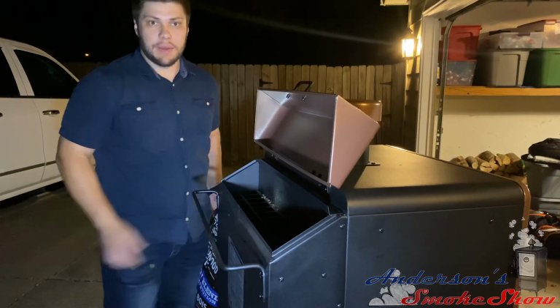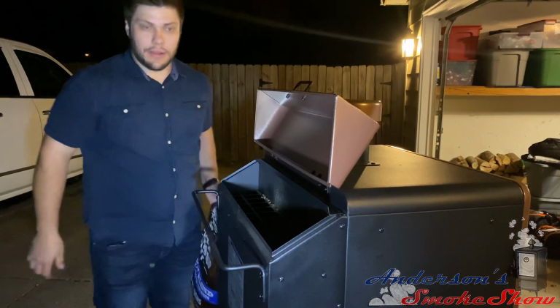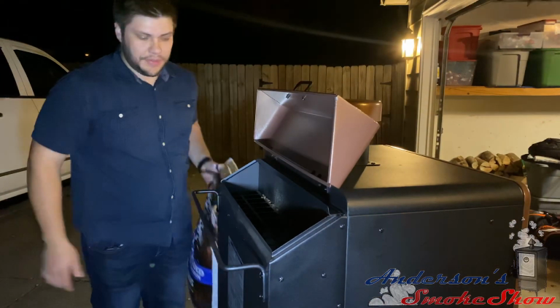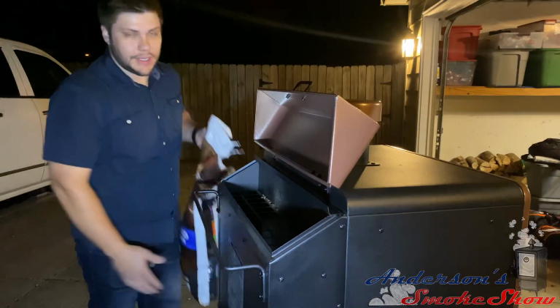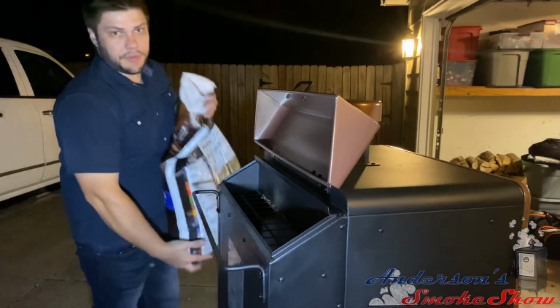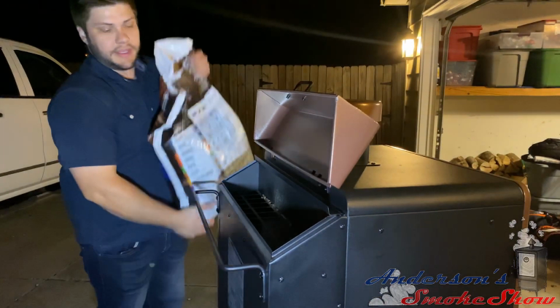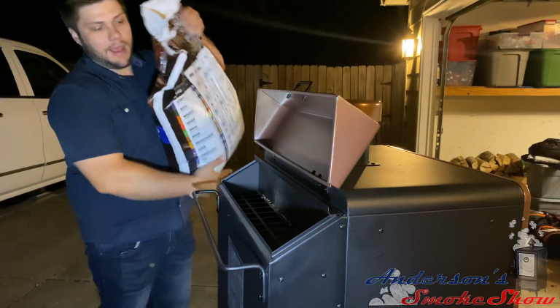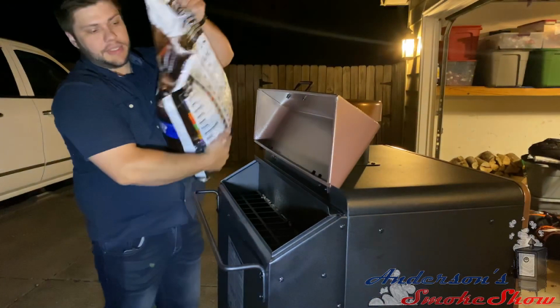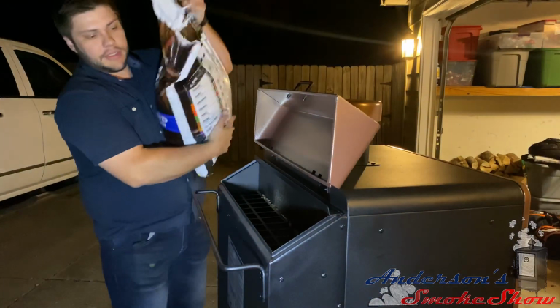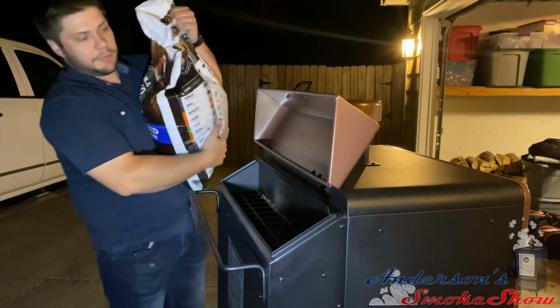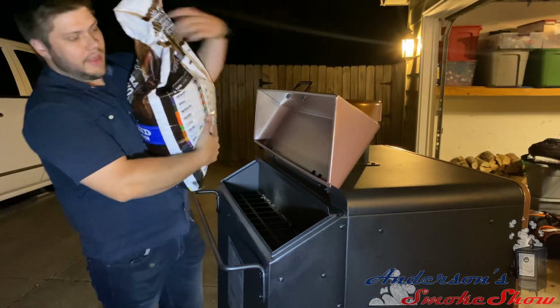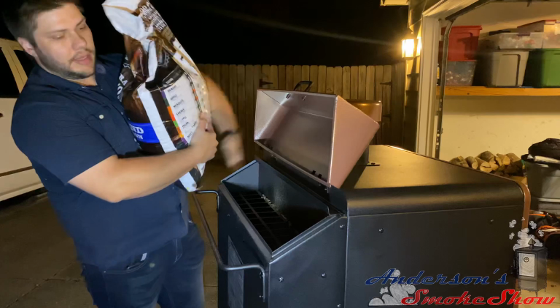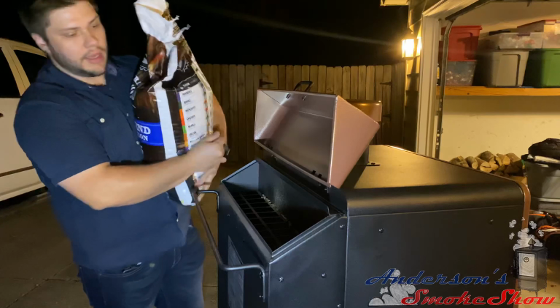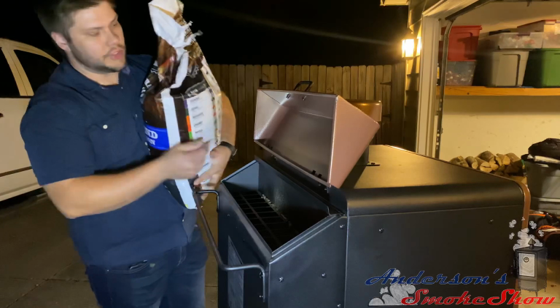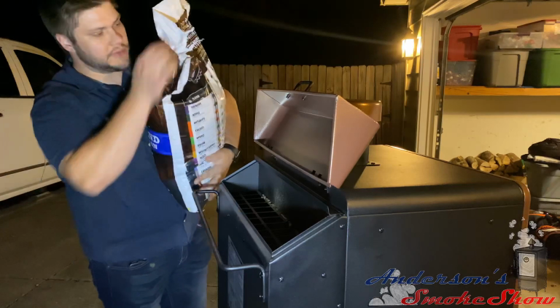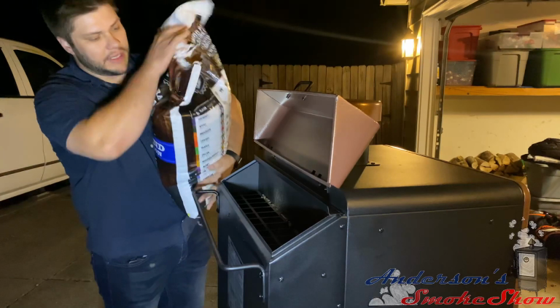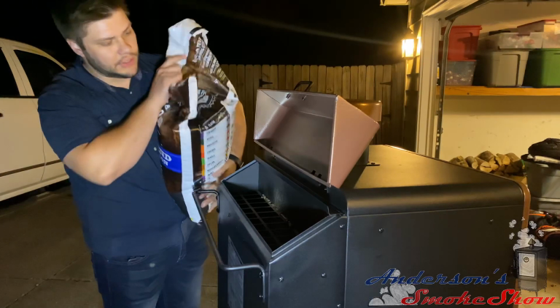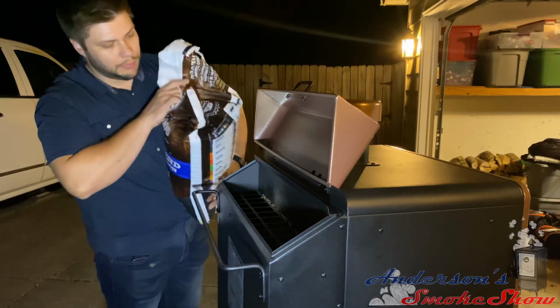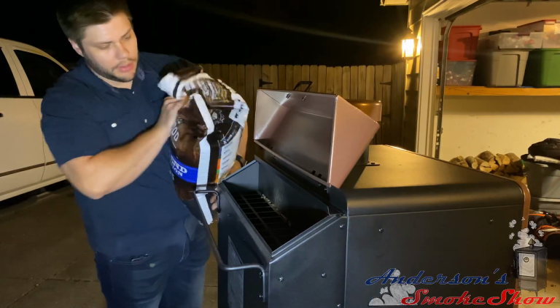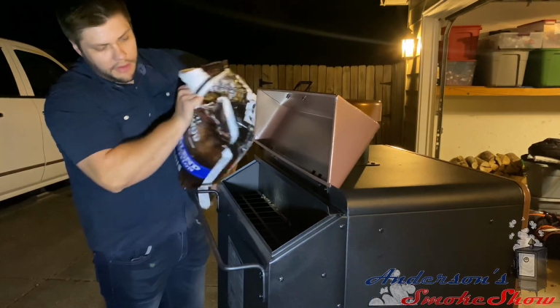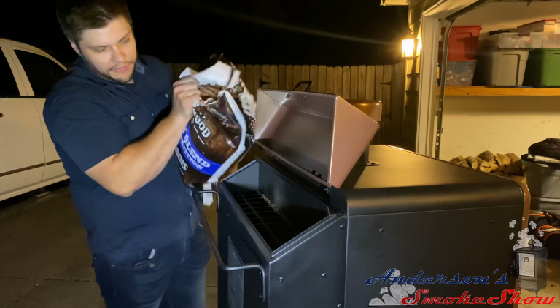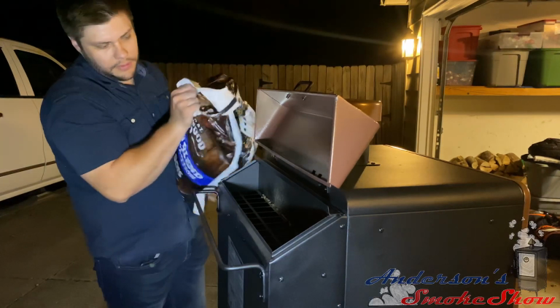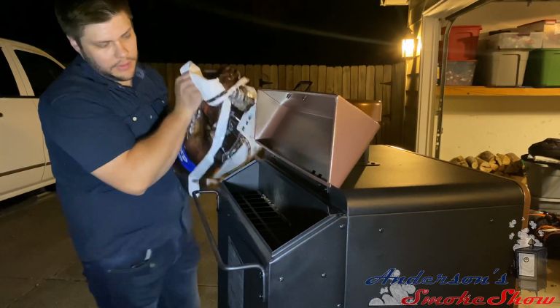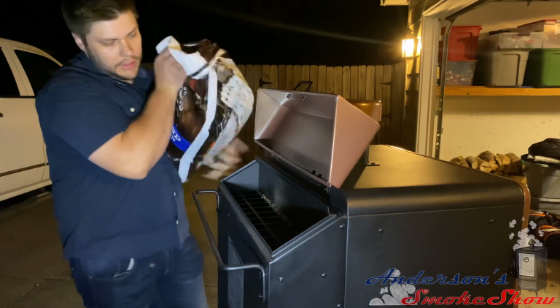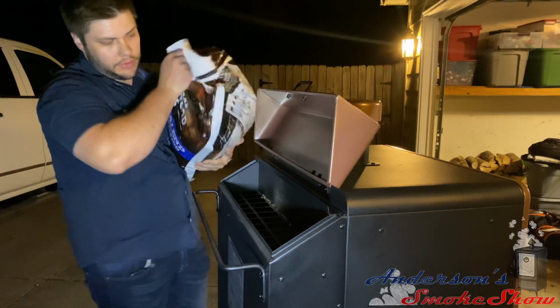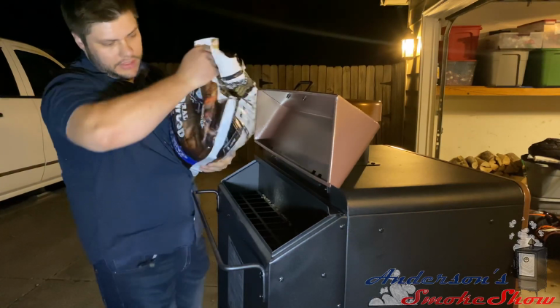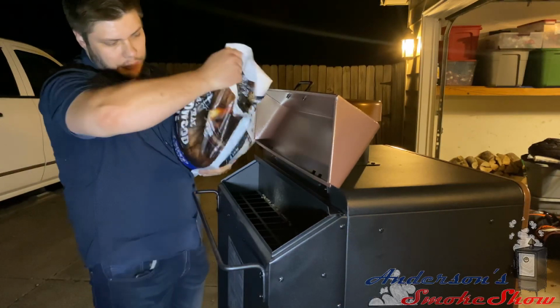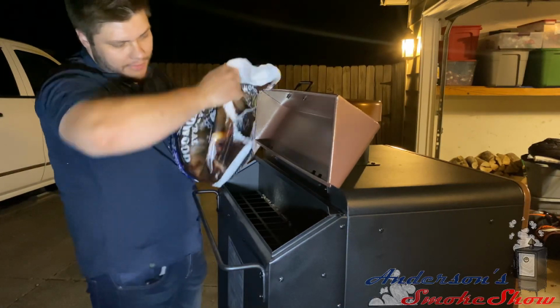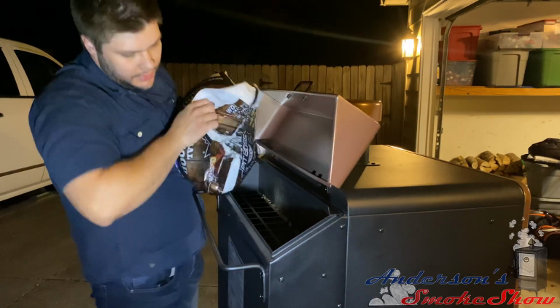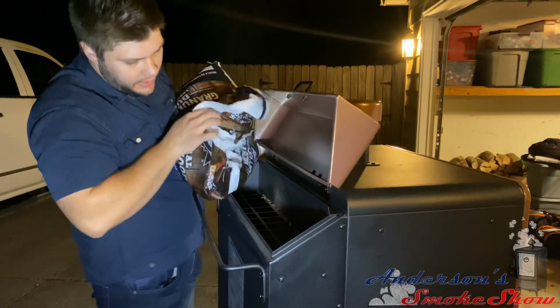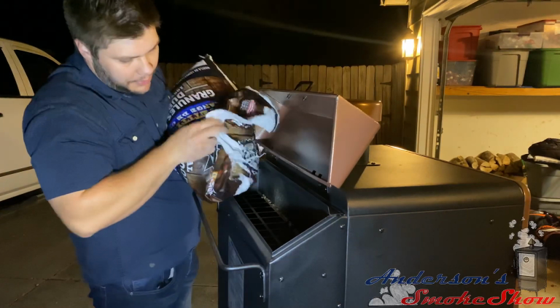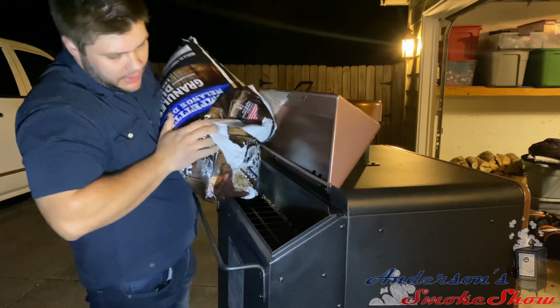I'm going to load this up with the Competition Blend just for the initial burn off. There will be some pellets loaded up in here.